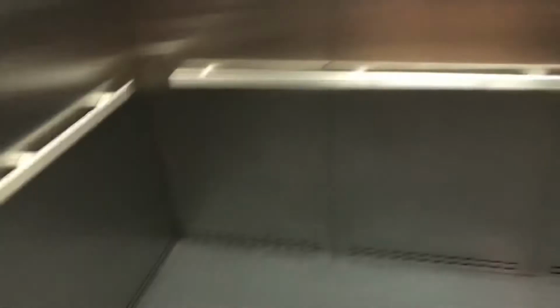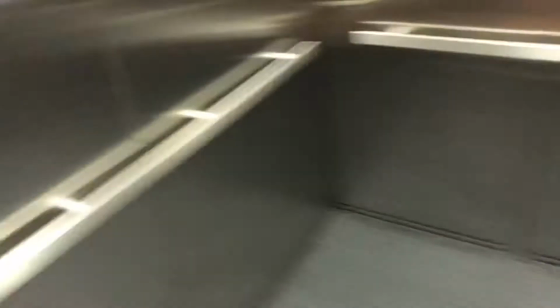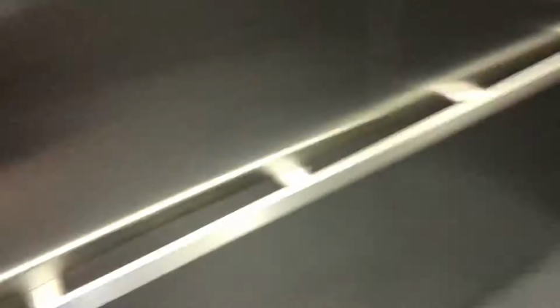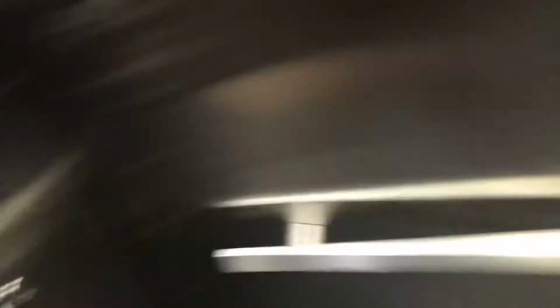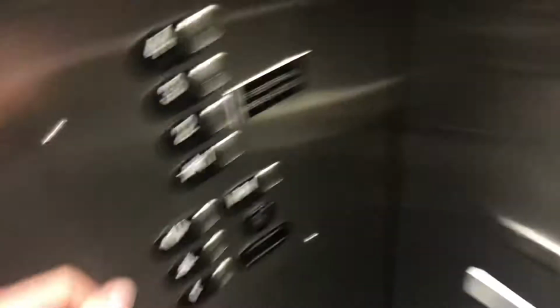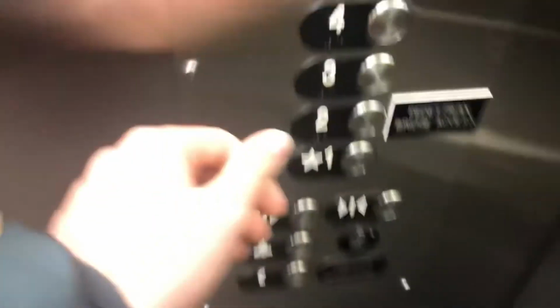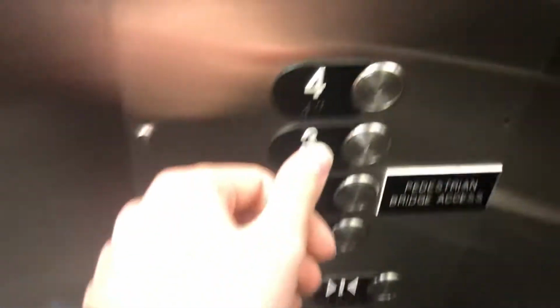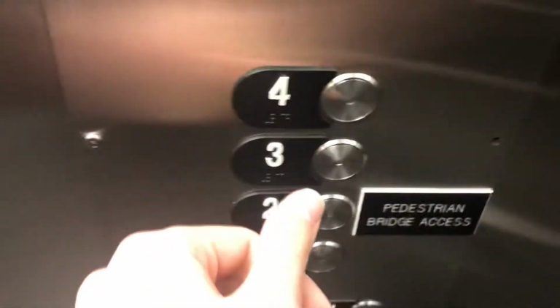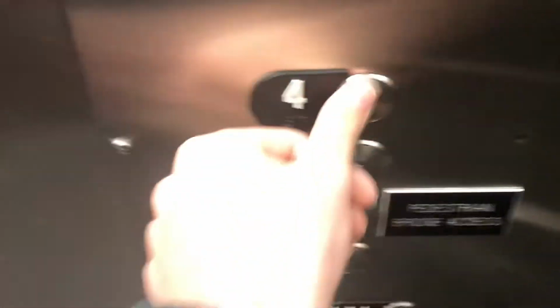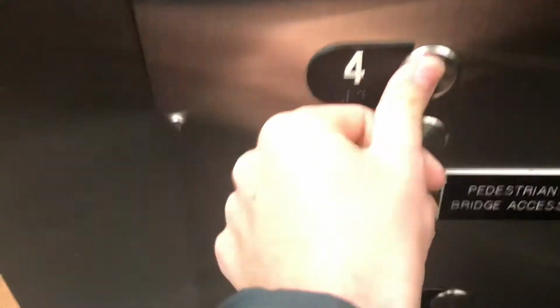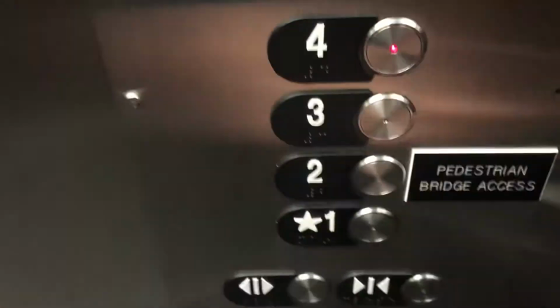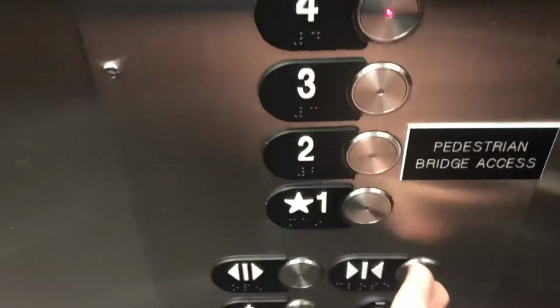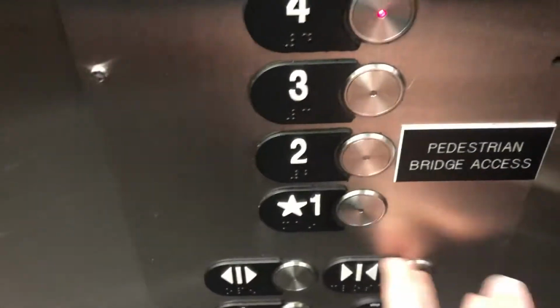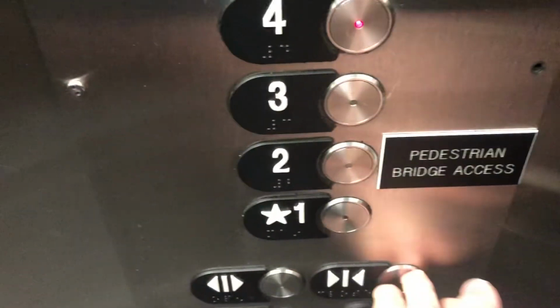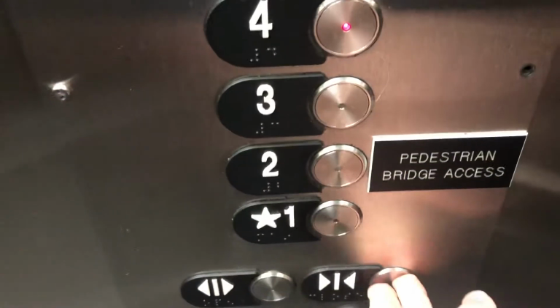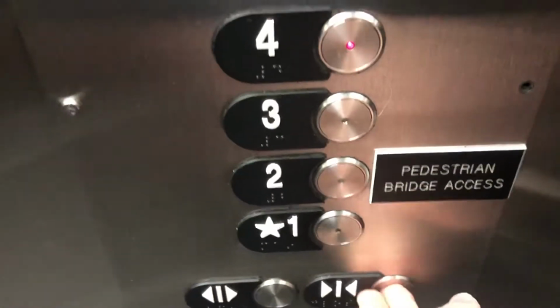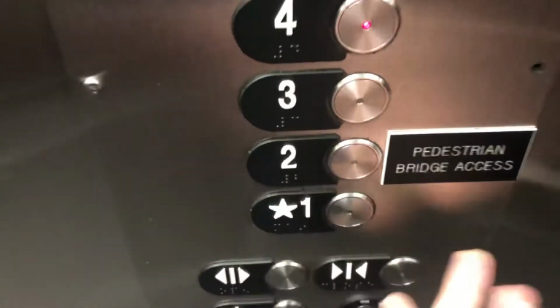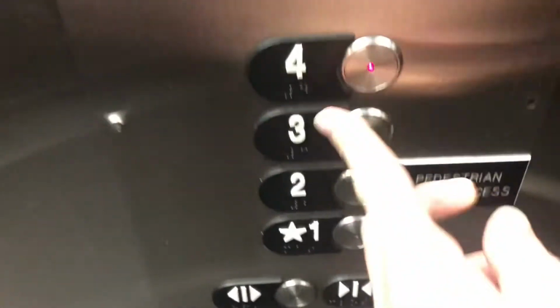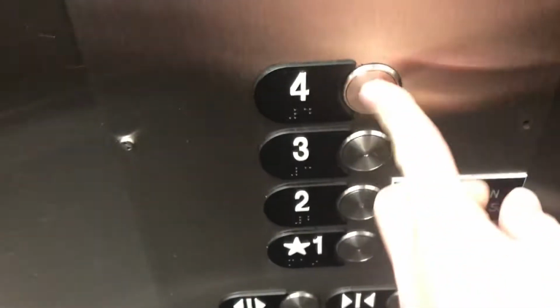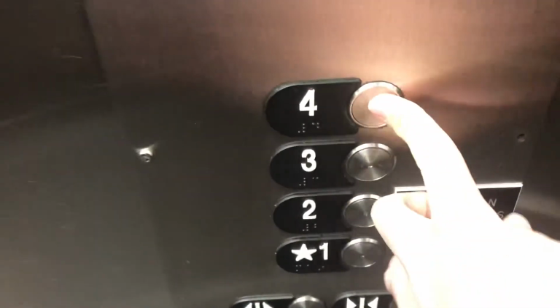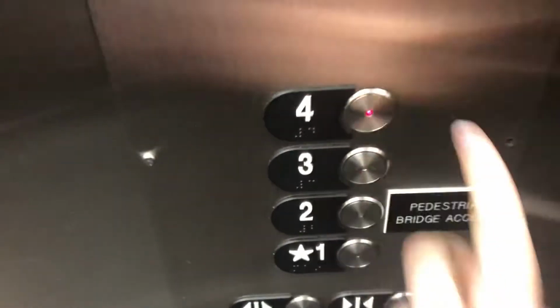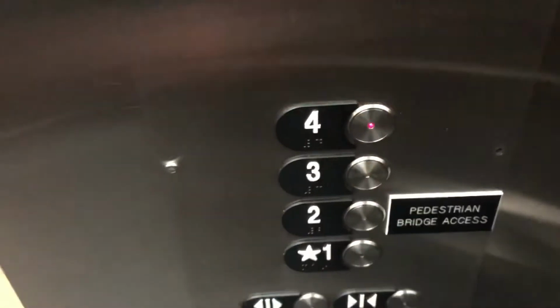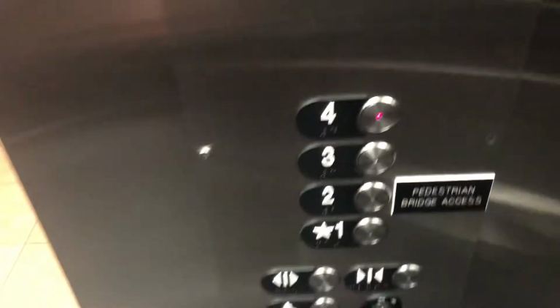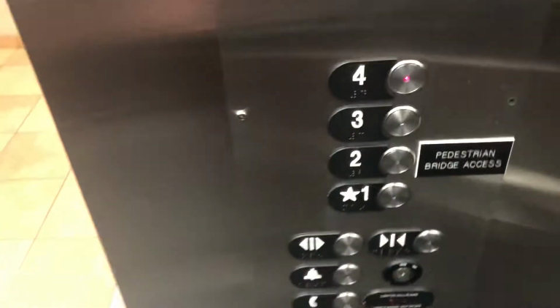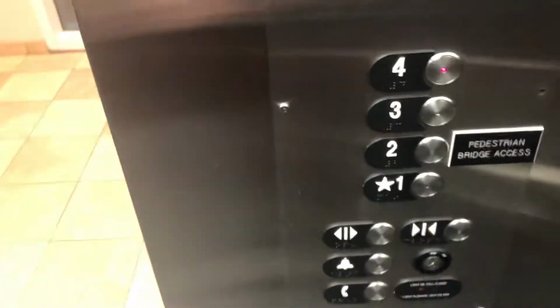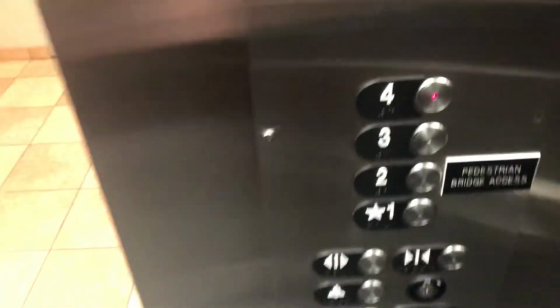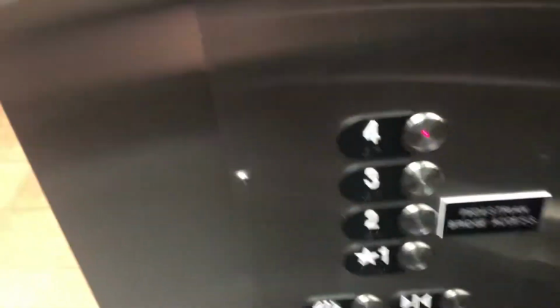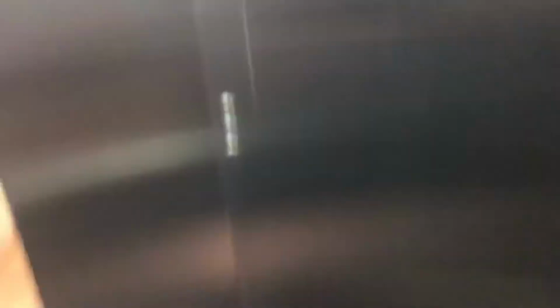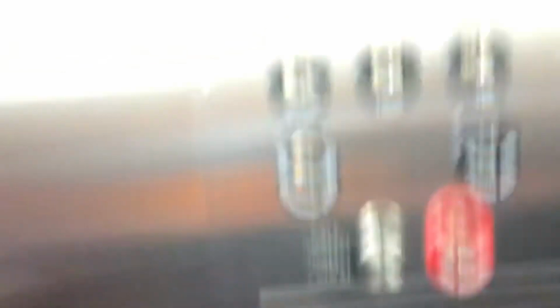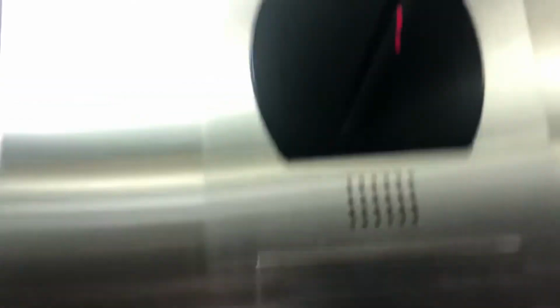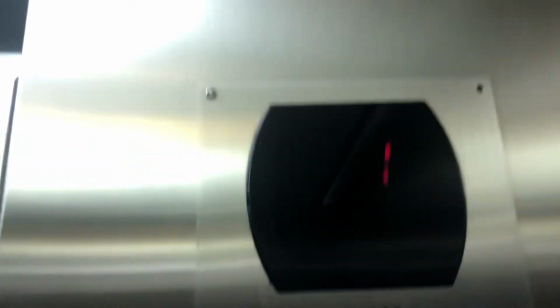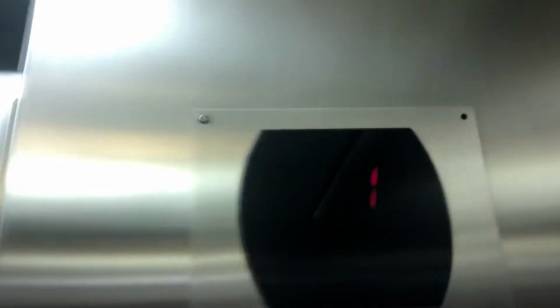This is the Court Street Elevator at the Virginia Beach Town Center Blue Garage in Virginia Beach, Virginia. Here we go.